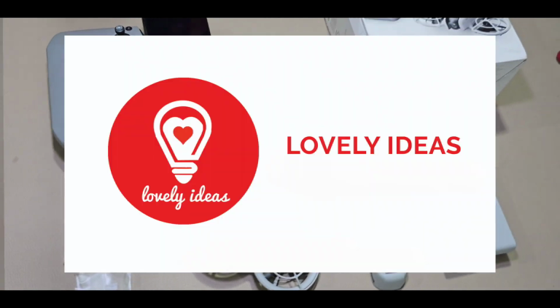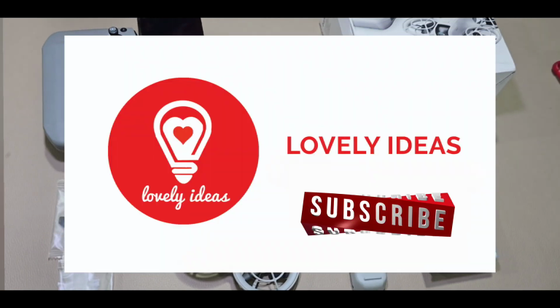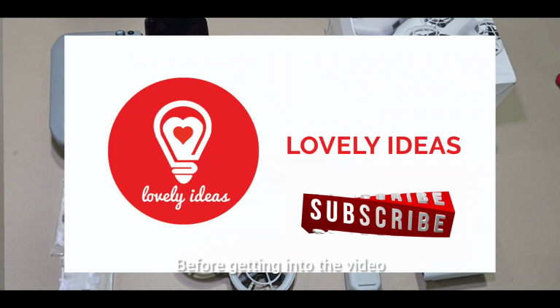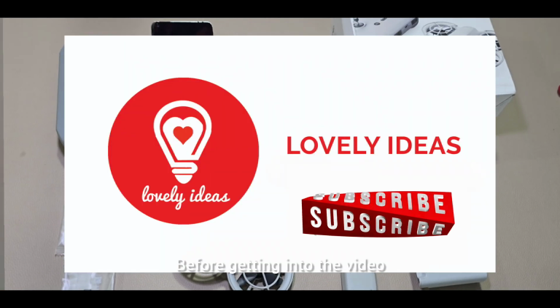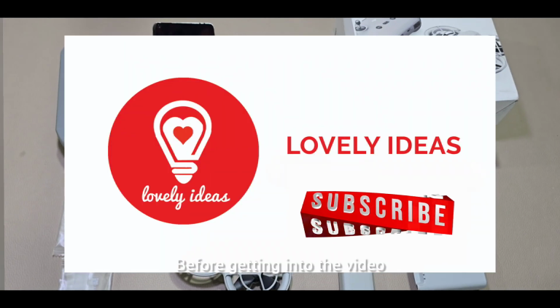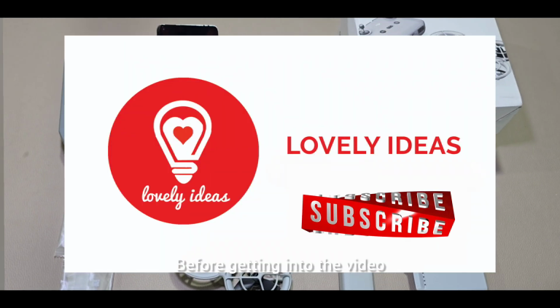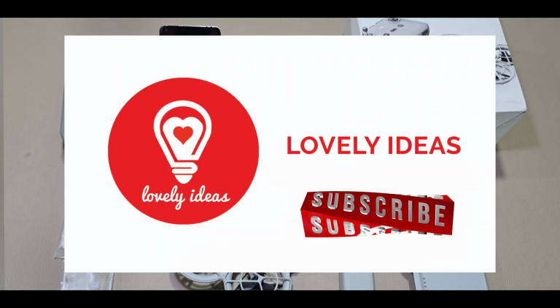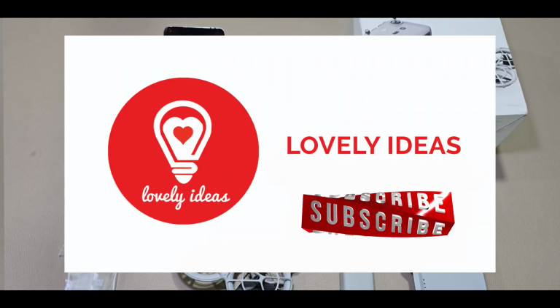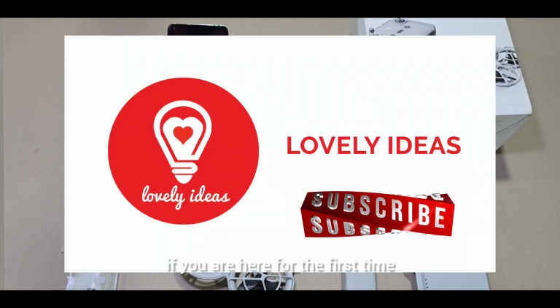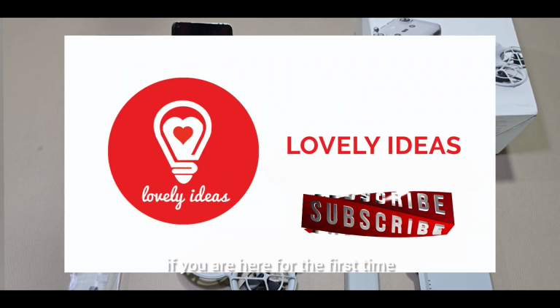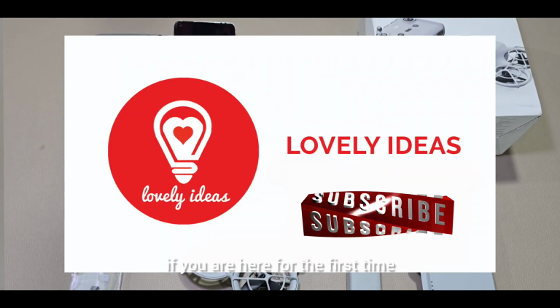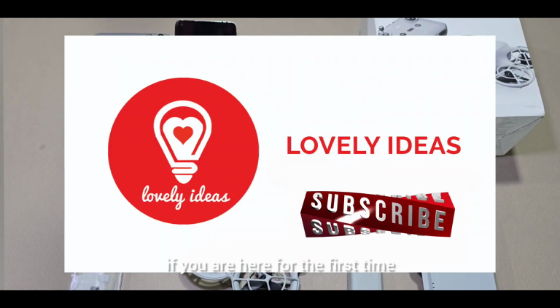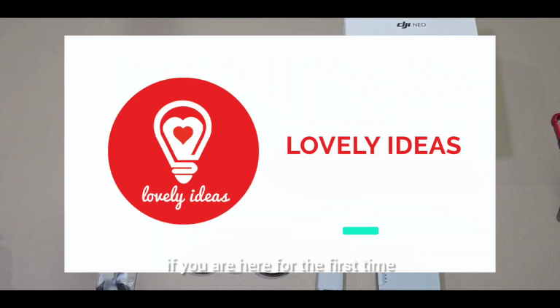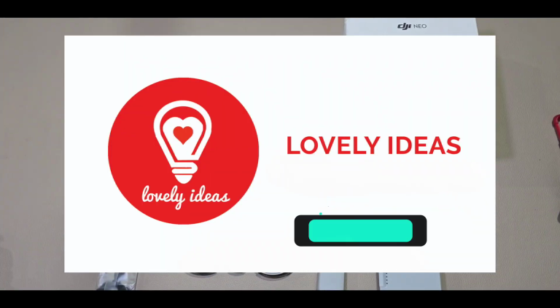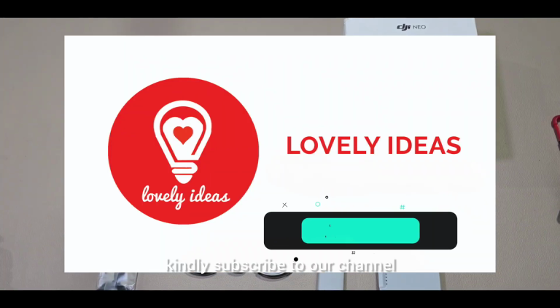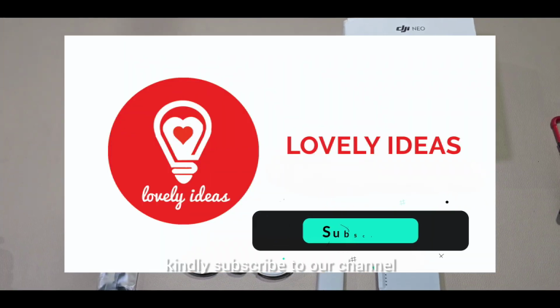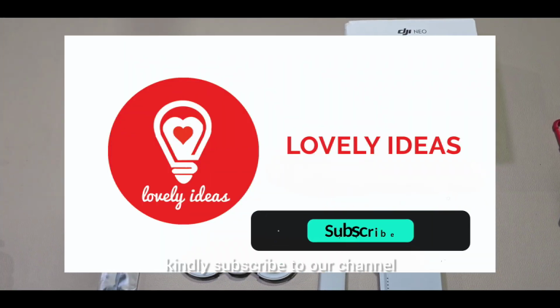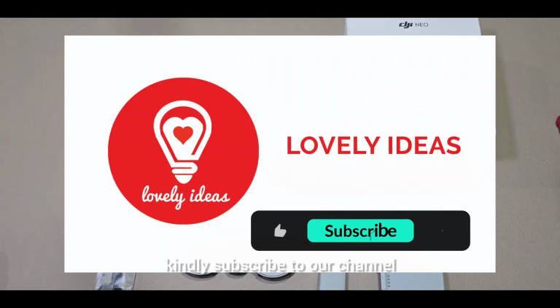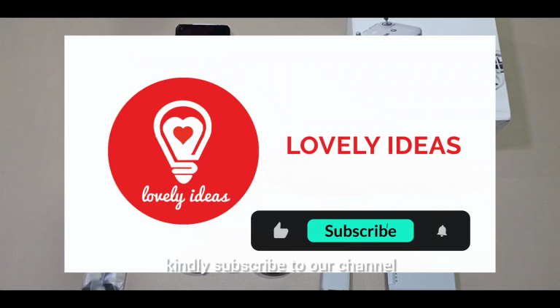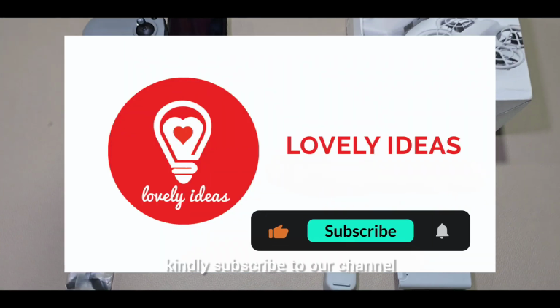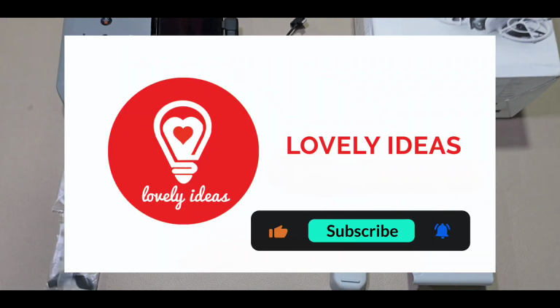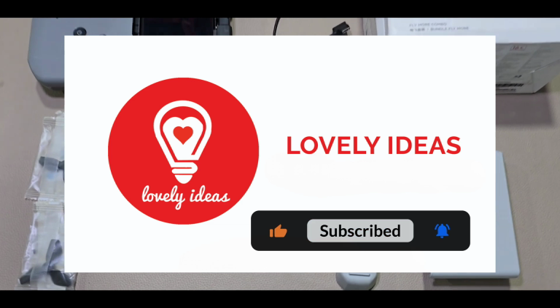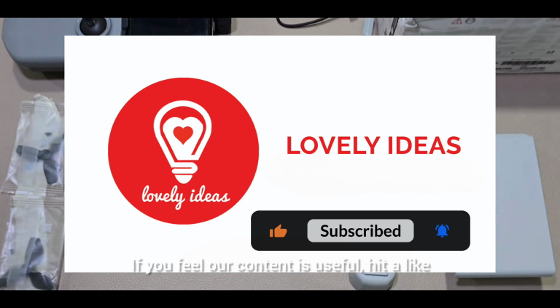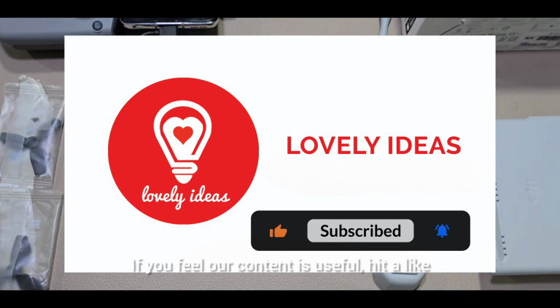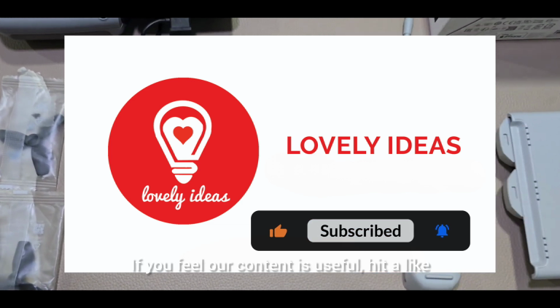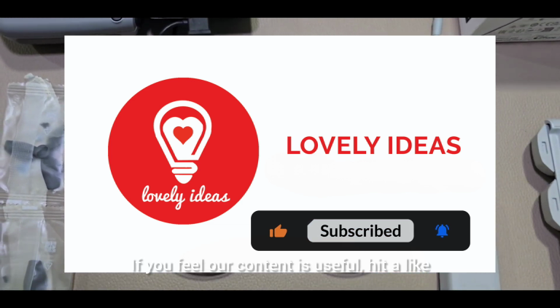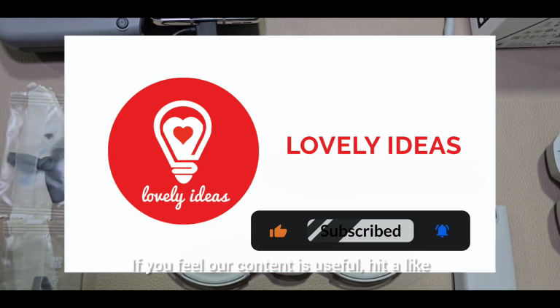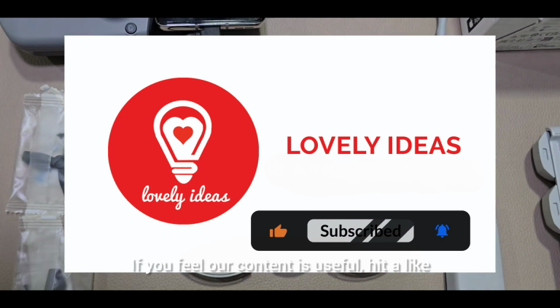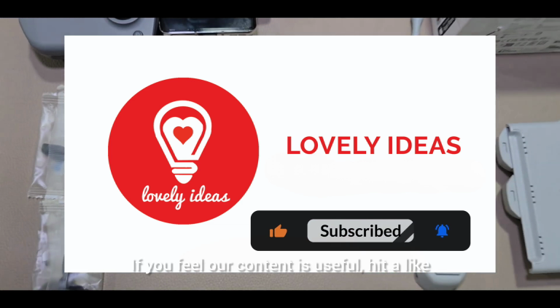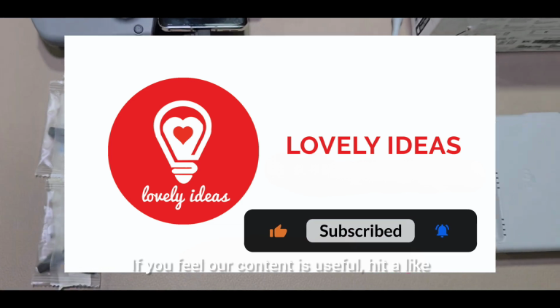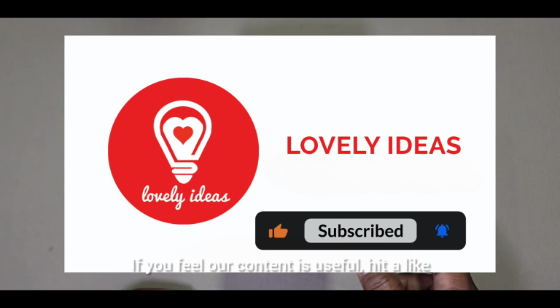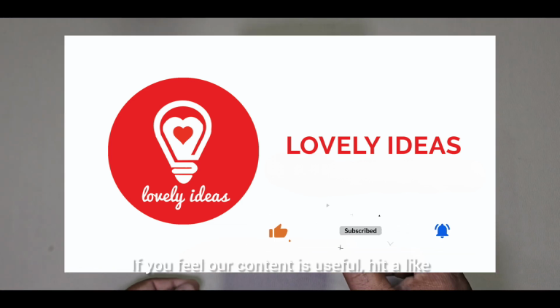Before getting into the video, if you are here for the first time, kindly subscribe to our channel. If you feel our content is useful, hit a like.